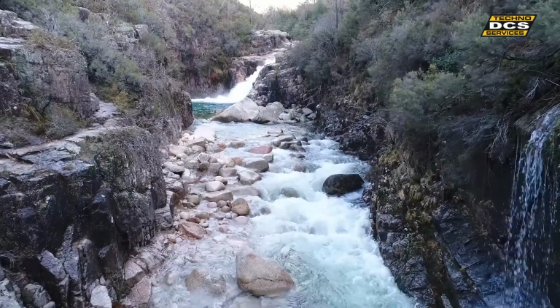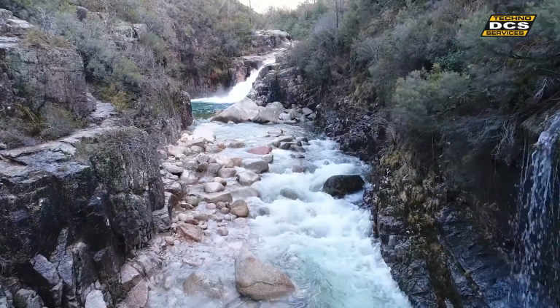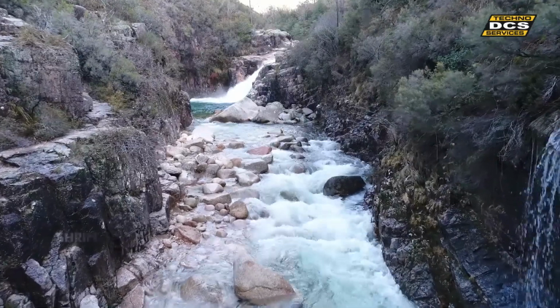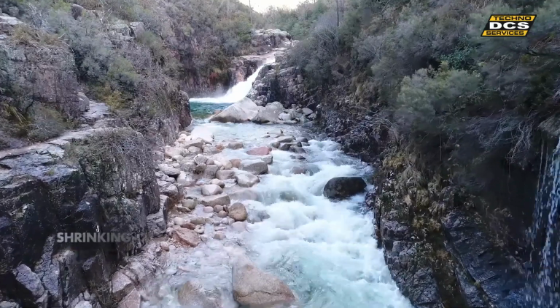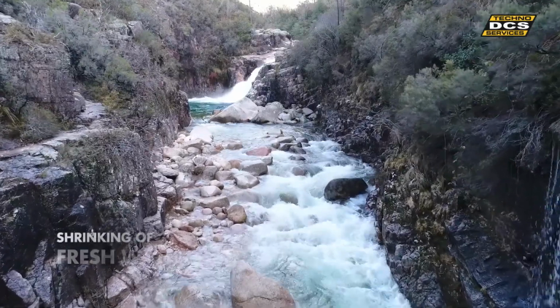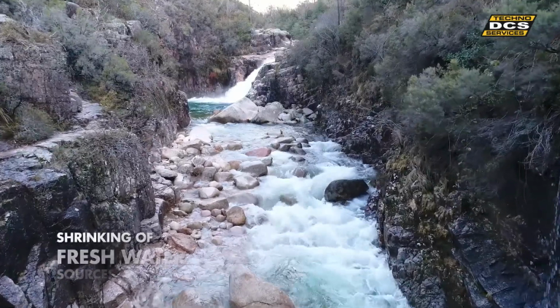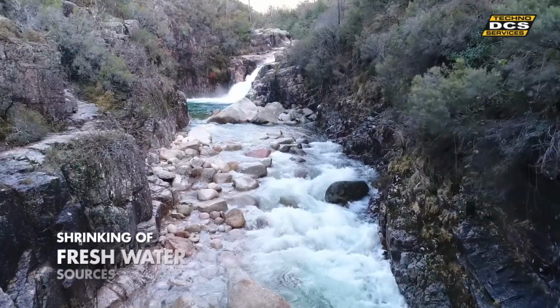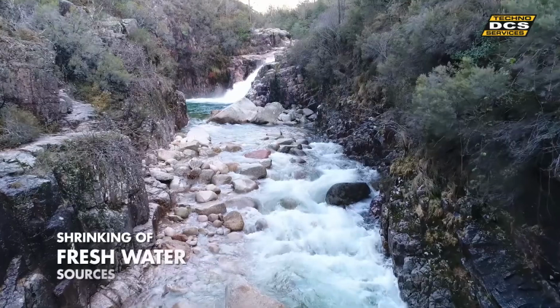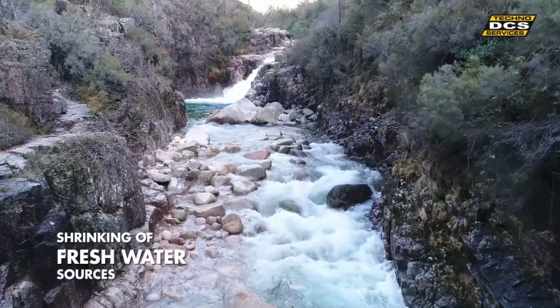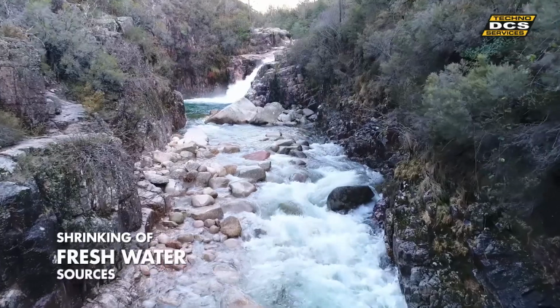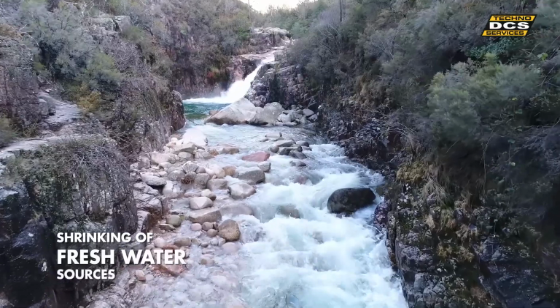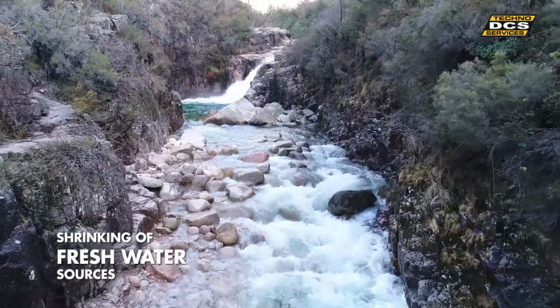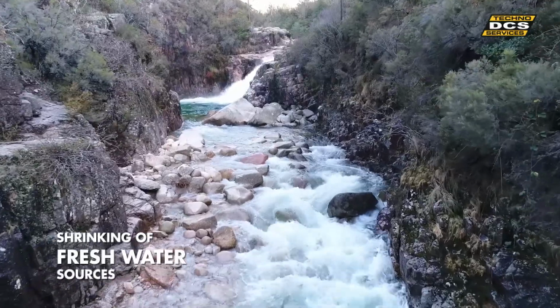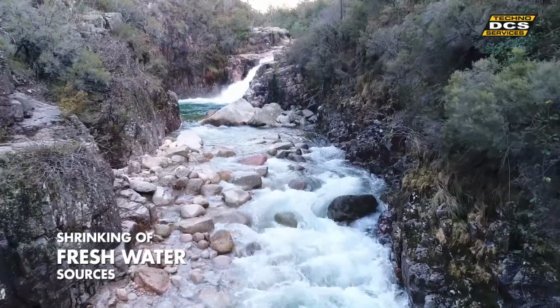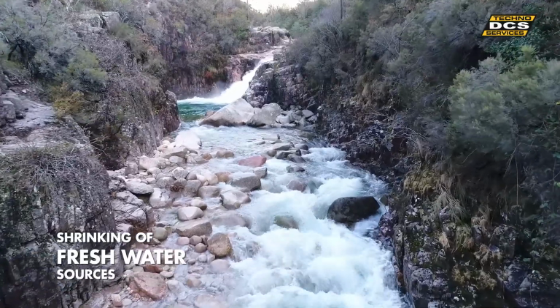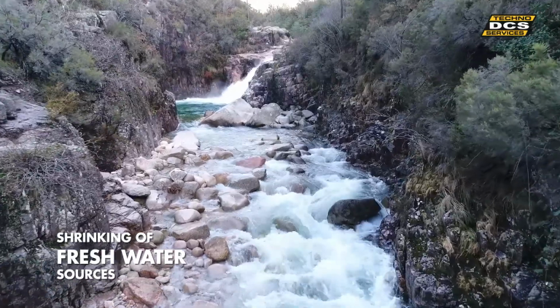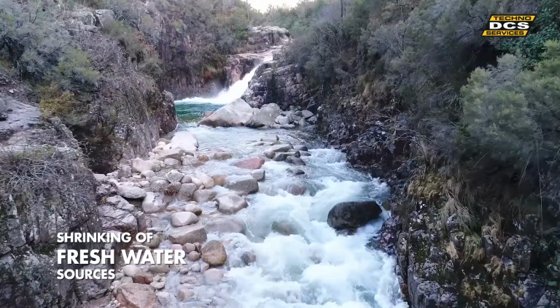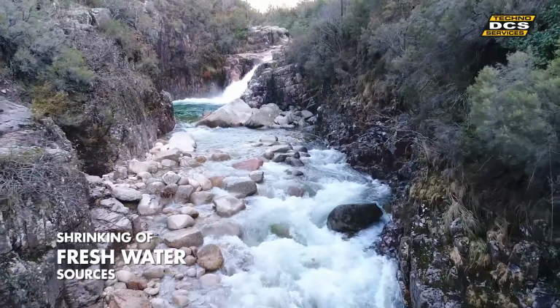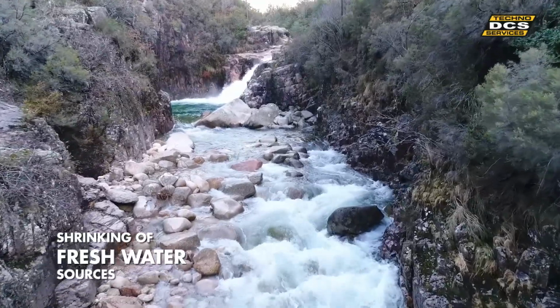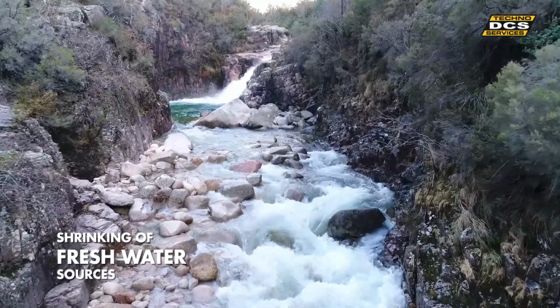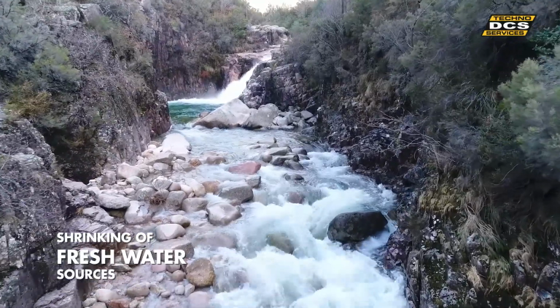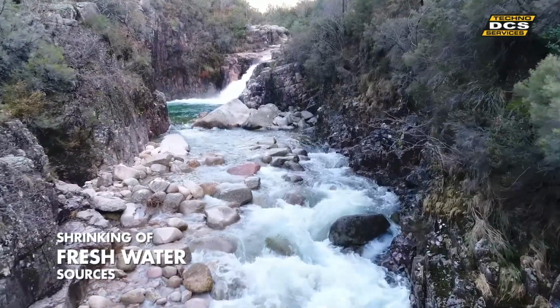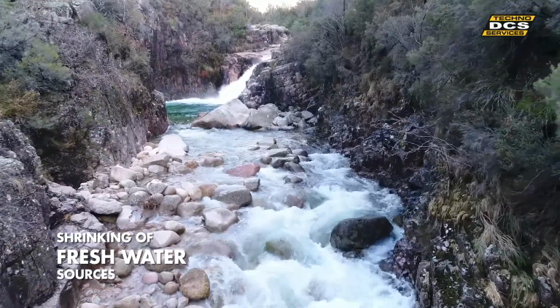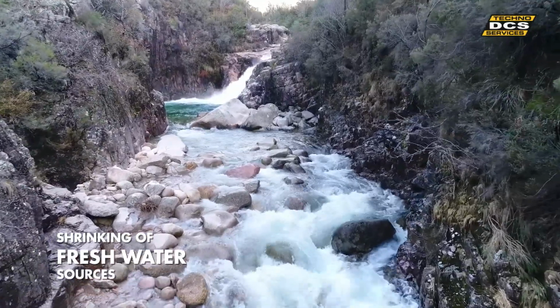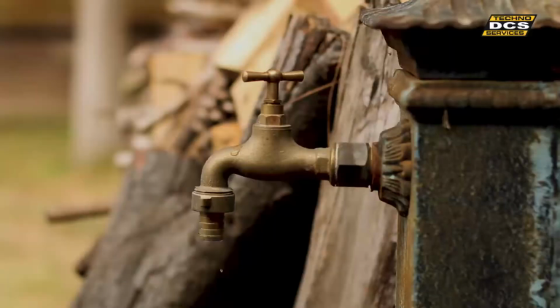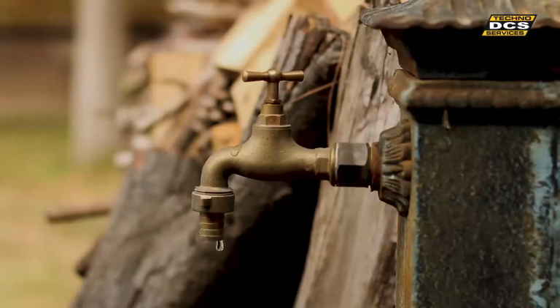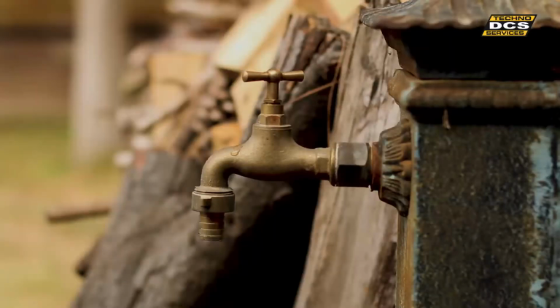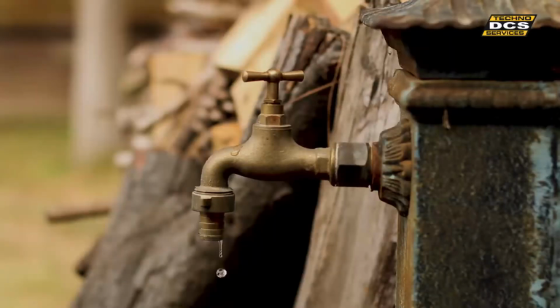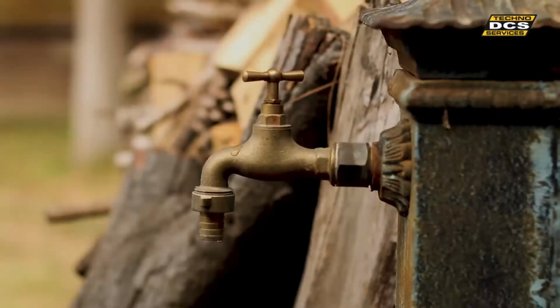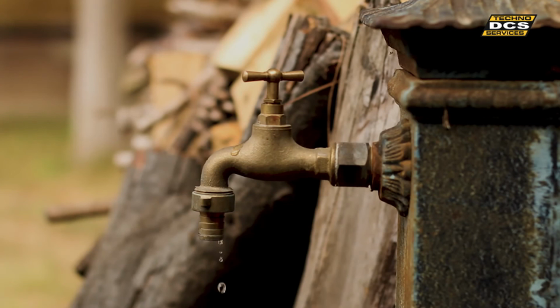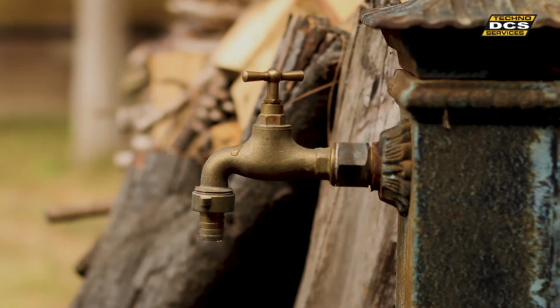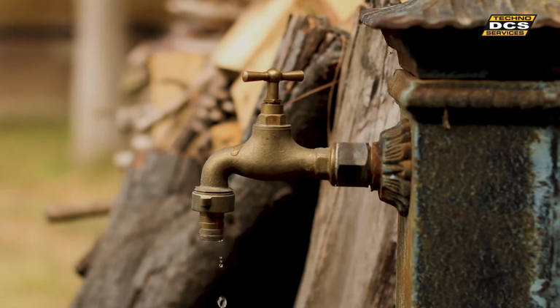Fresh water sources are shrinking day by day, and the day won't be far when we might have to account for every drop of it.